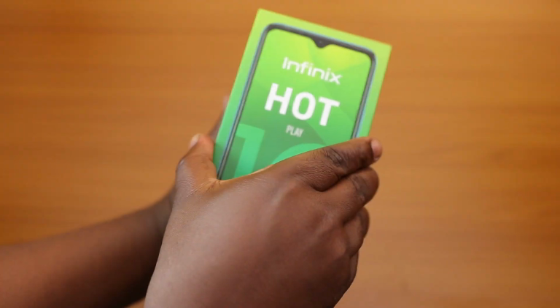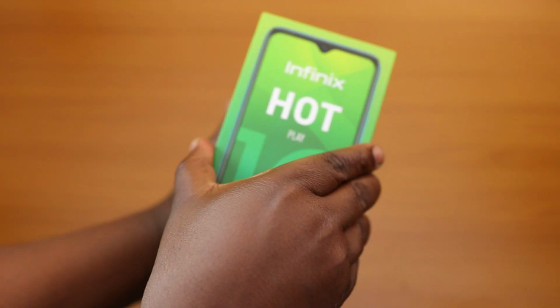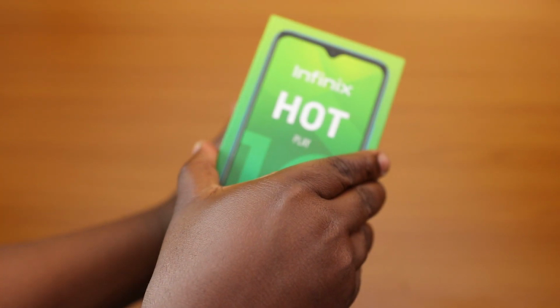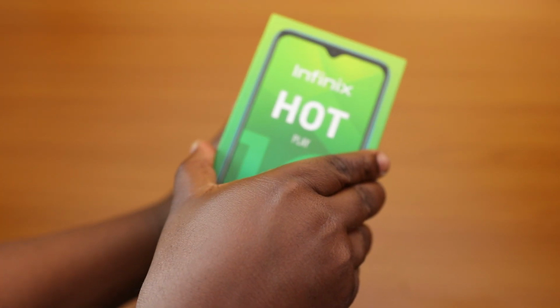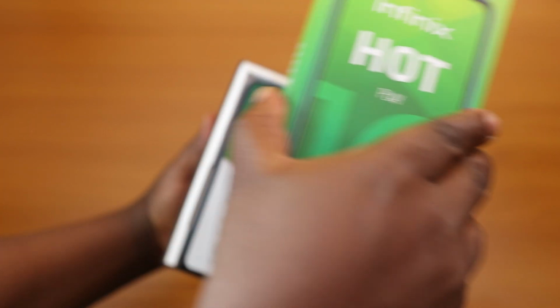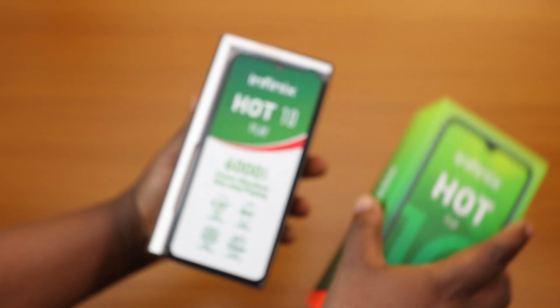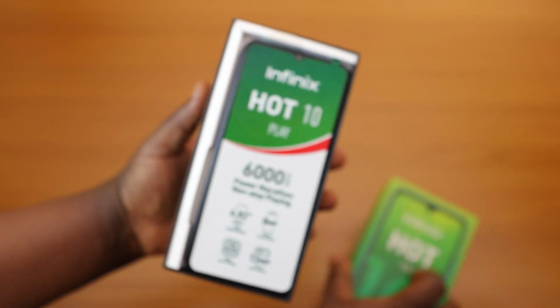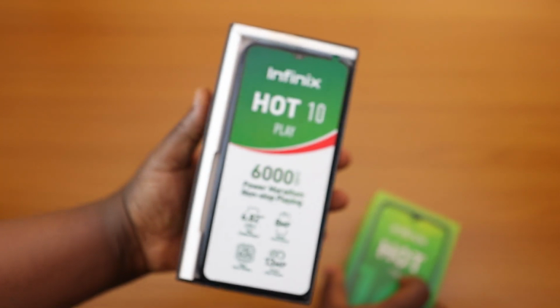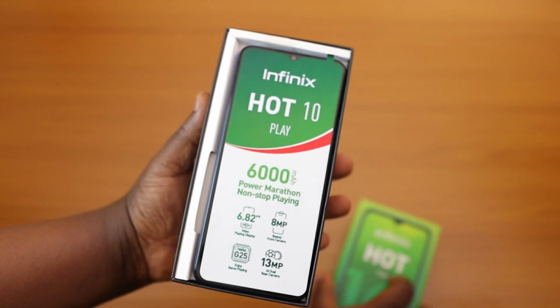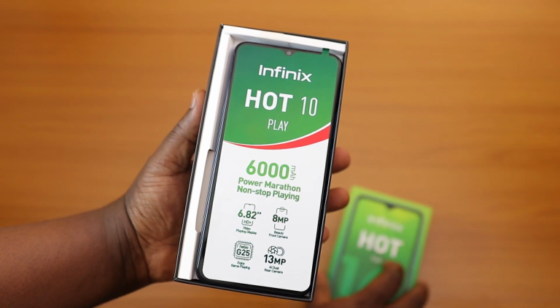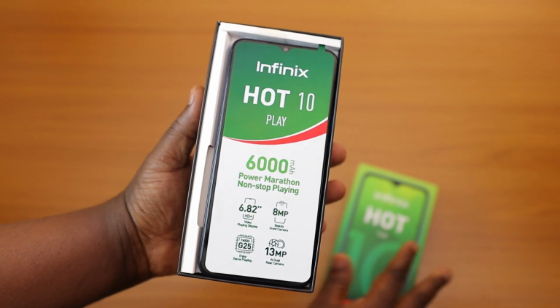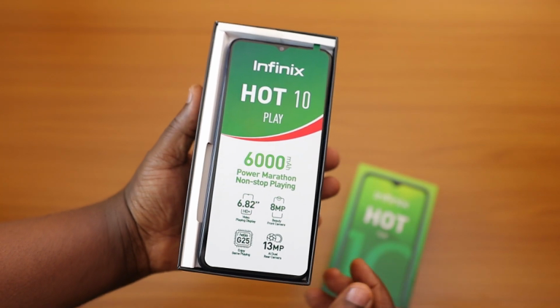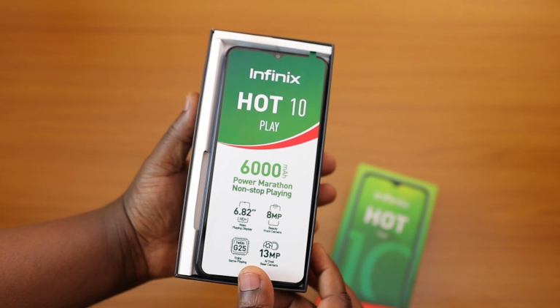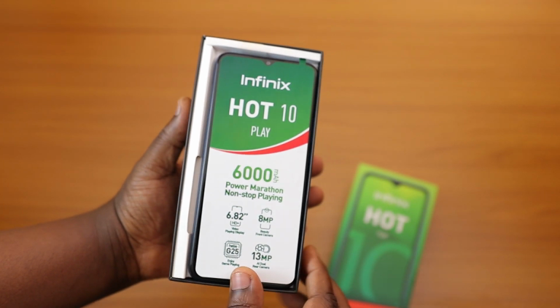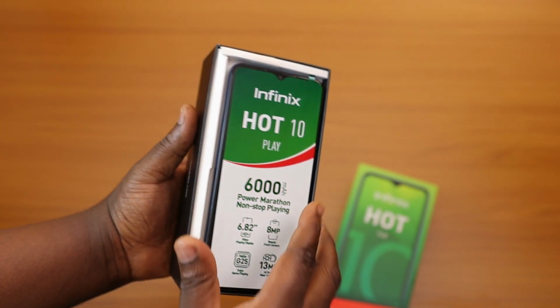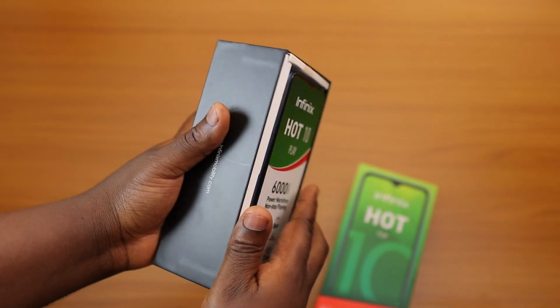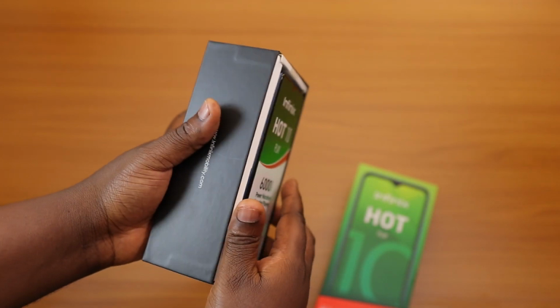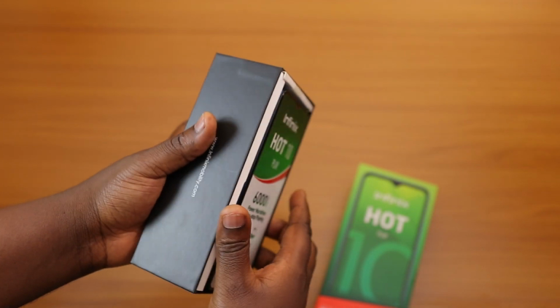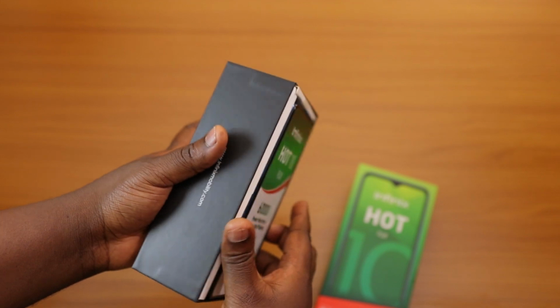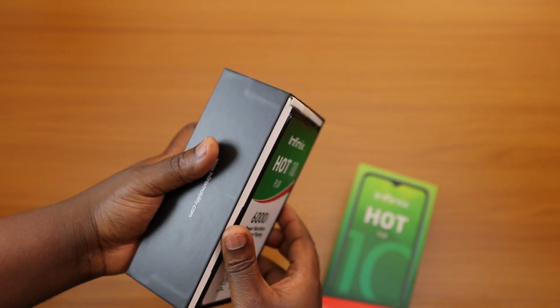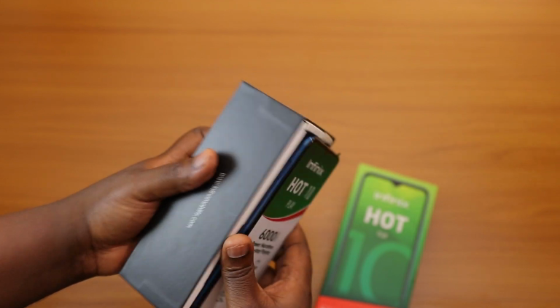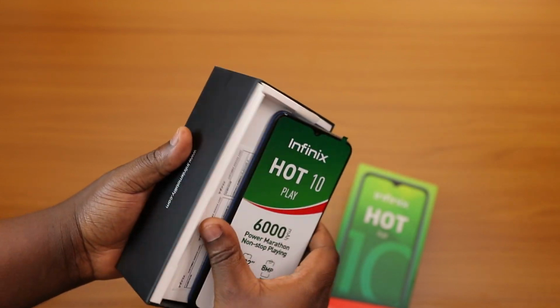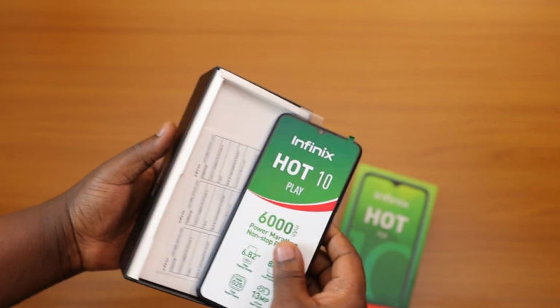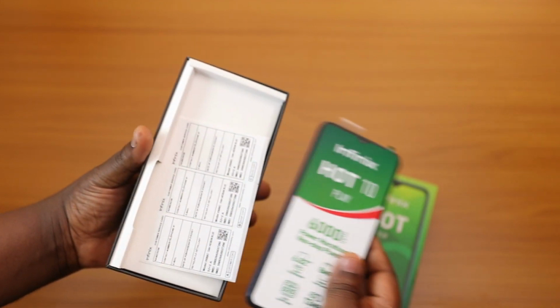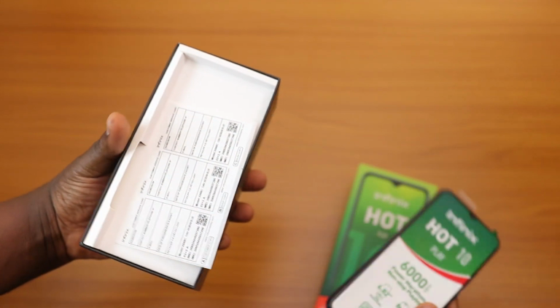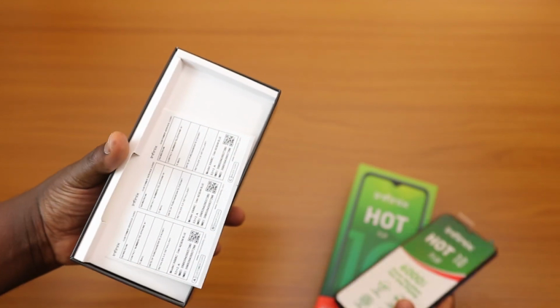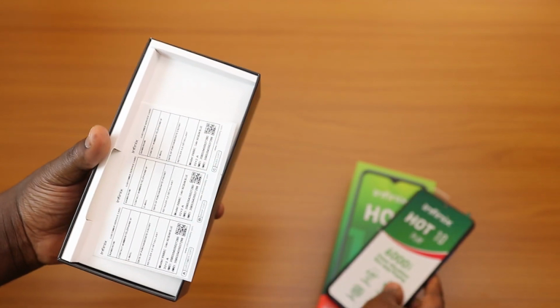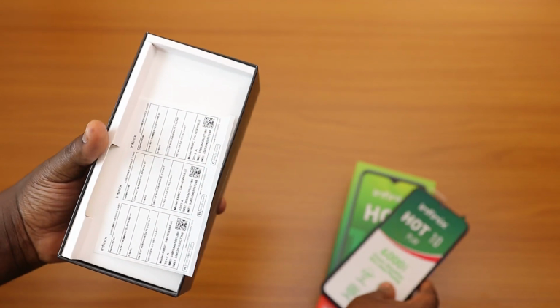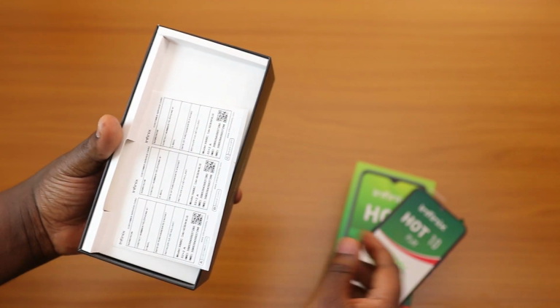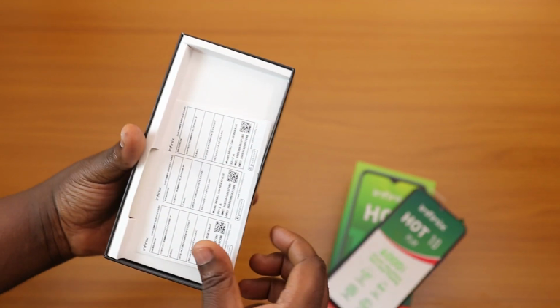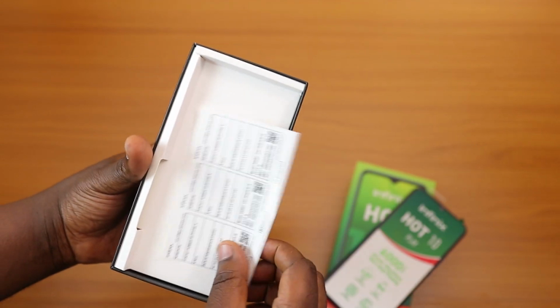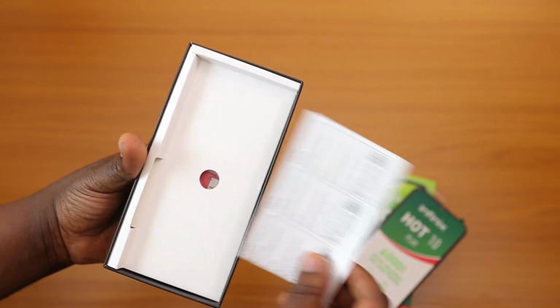When you open the box, the first thing you get is the Infinix Hot 10 Play itself. We're going to set that aside and take a look further down.